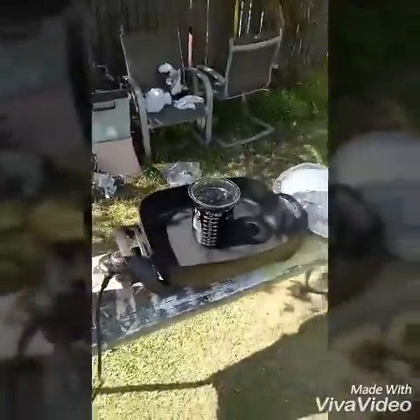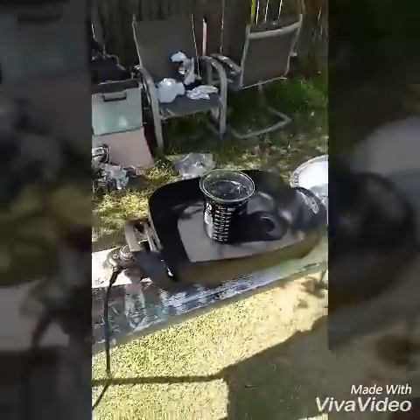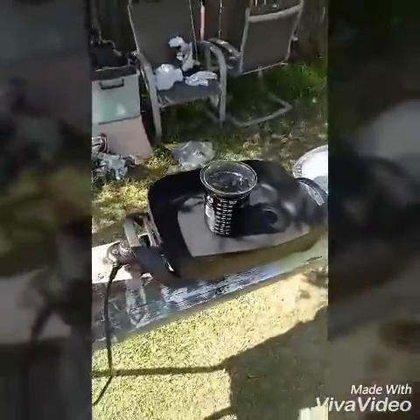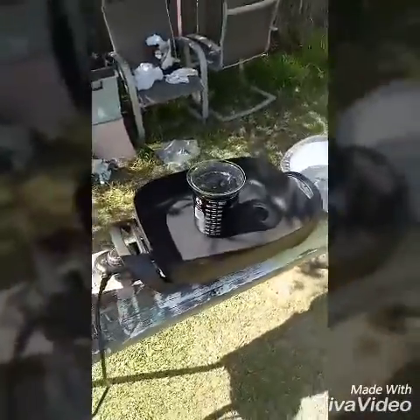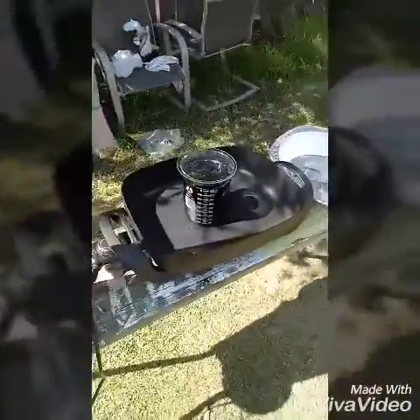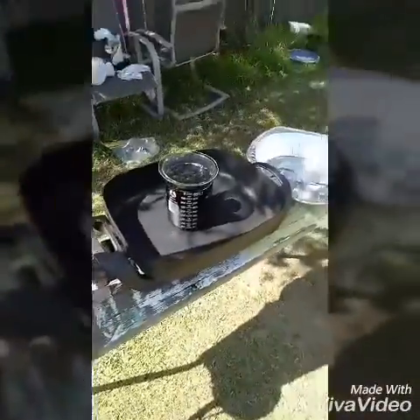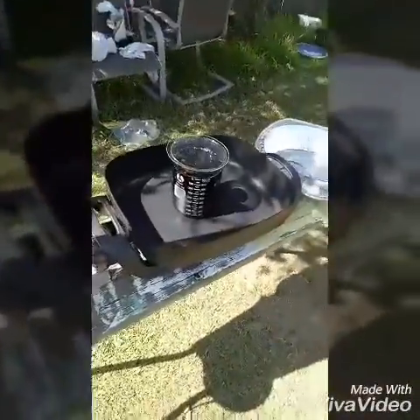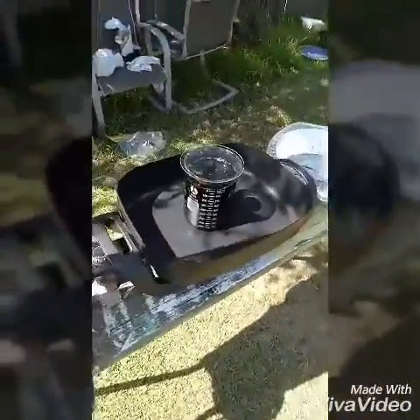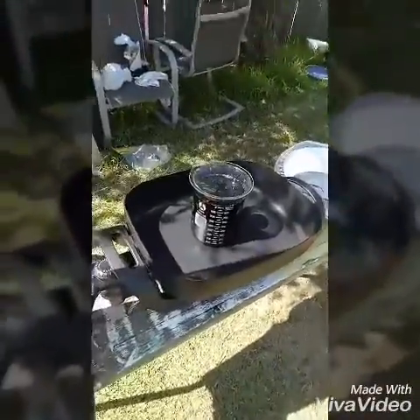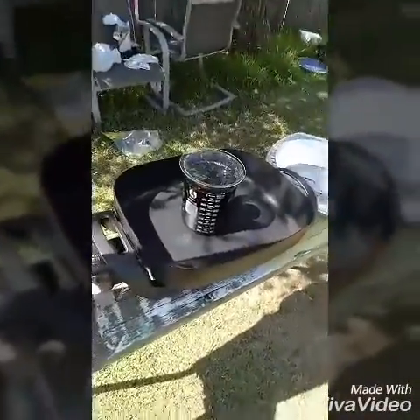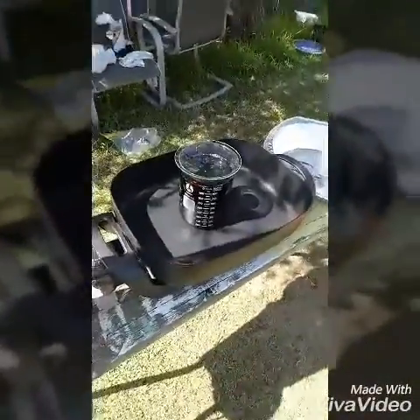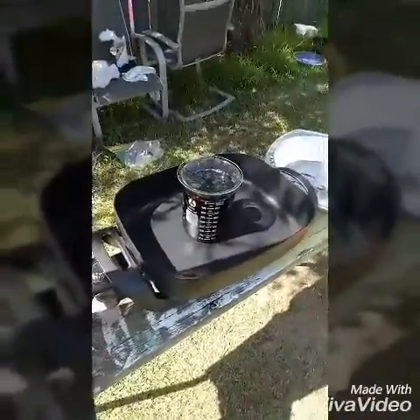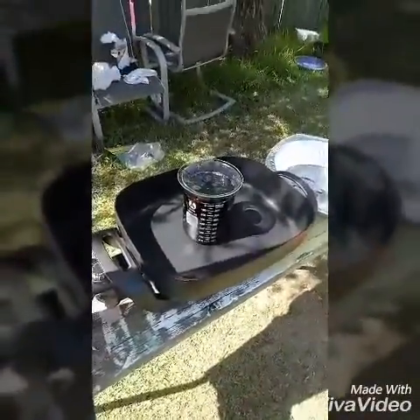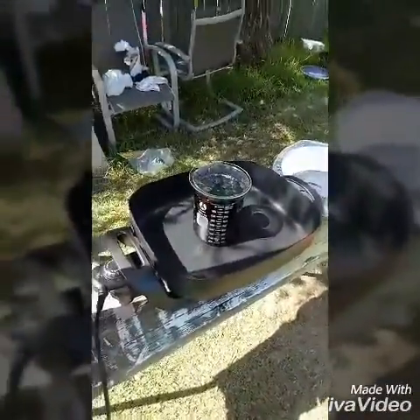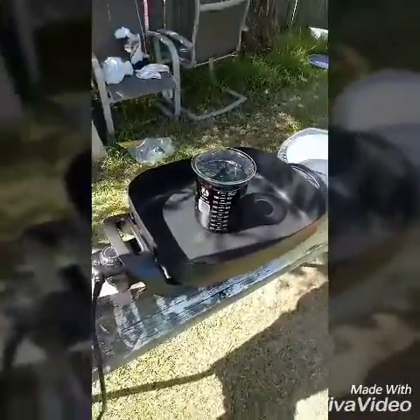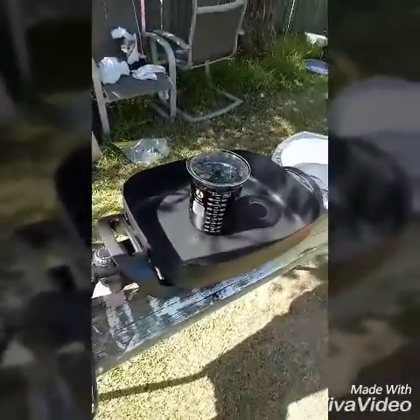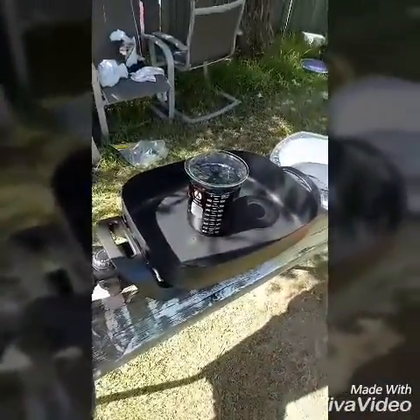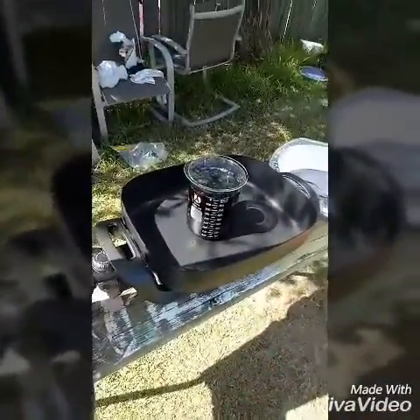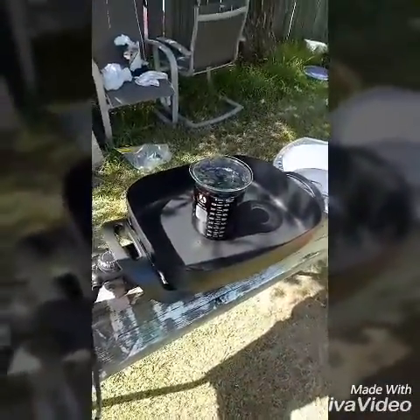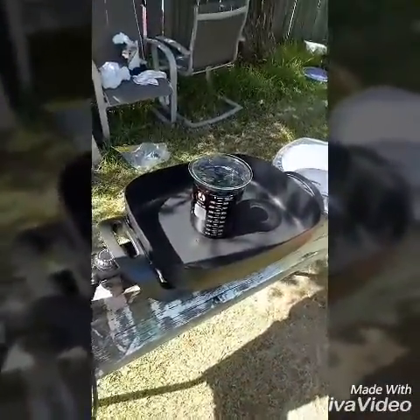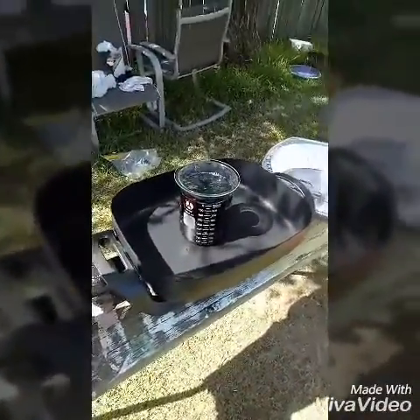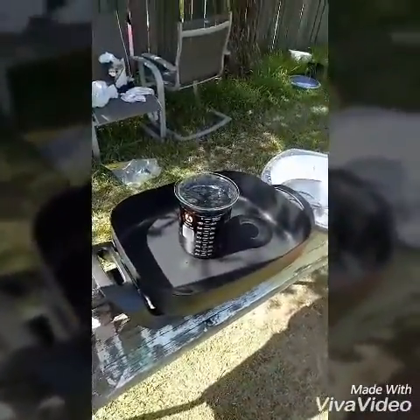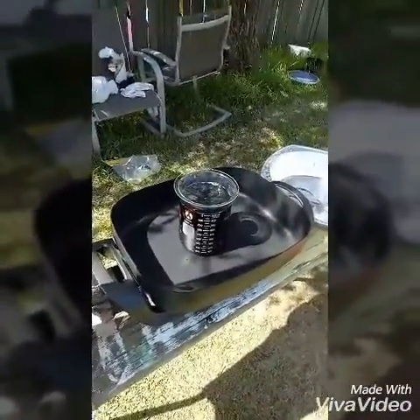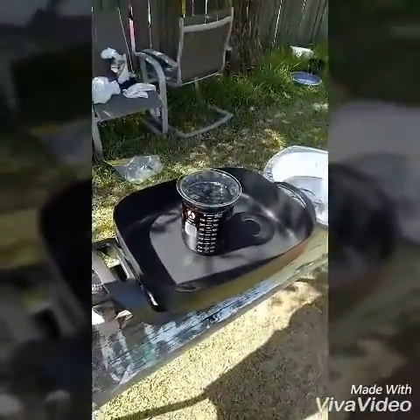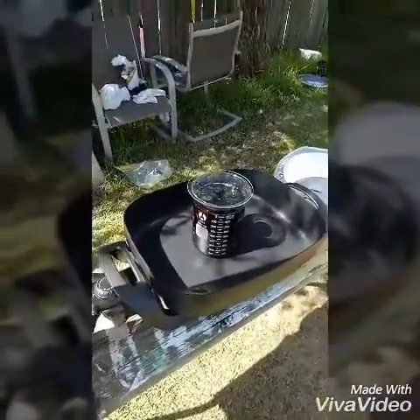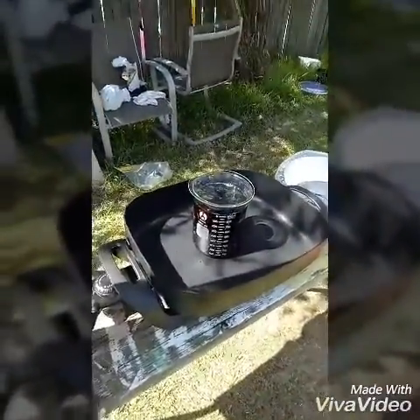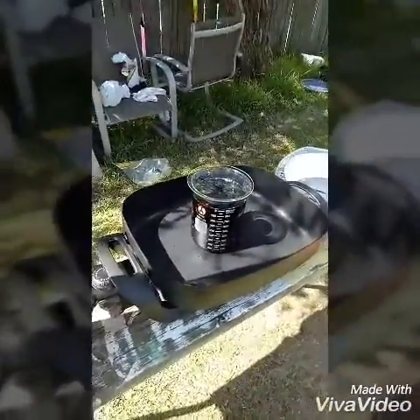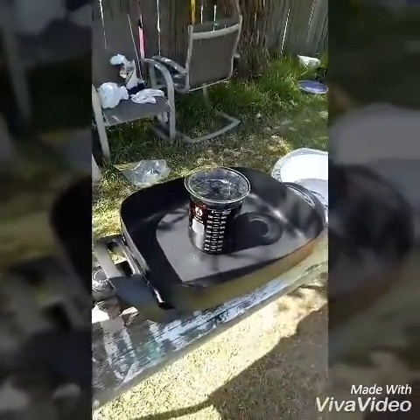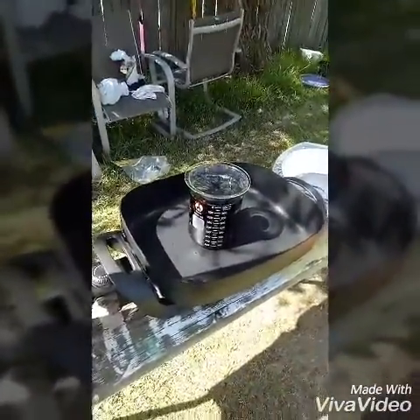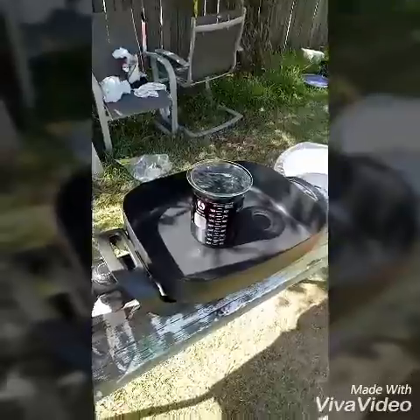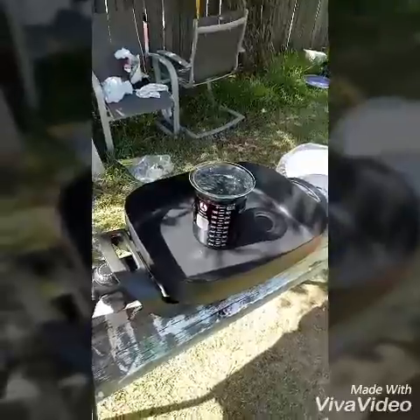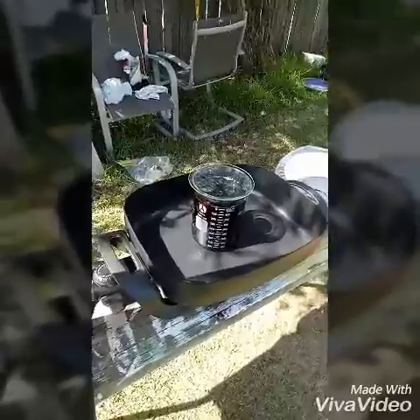So this is about not even like five minutes later. As you can see, everything's turned black.